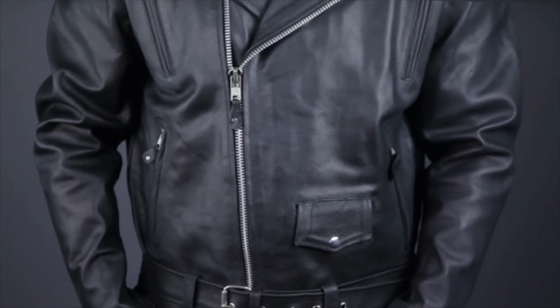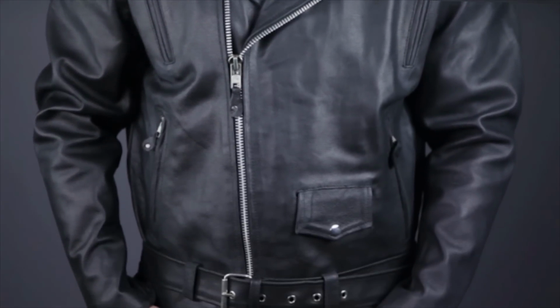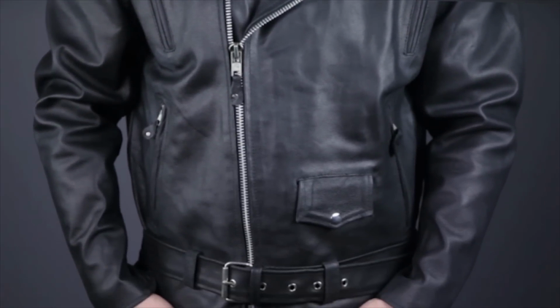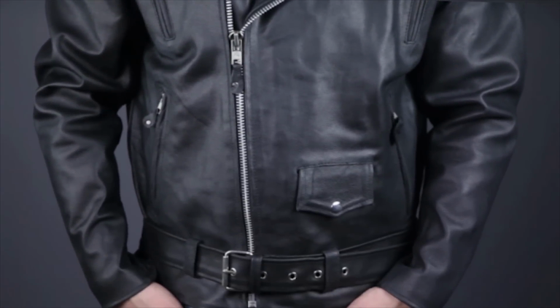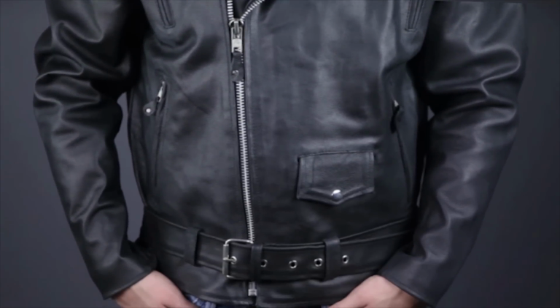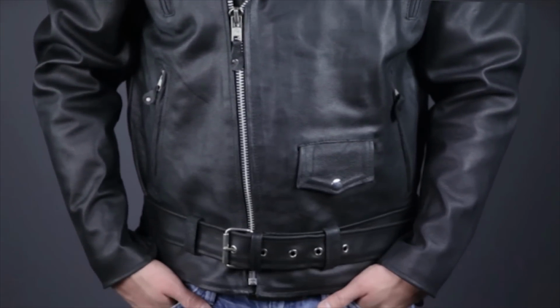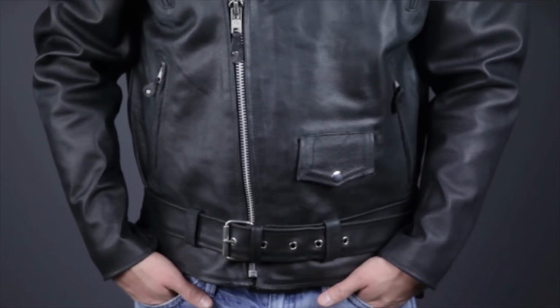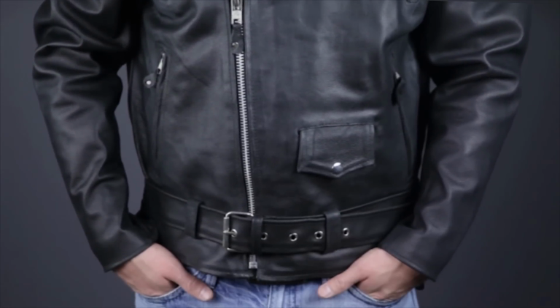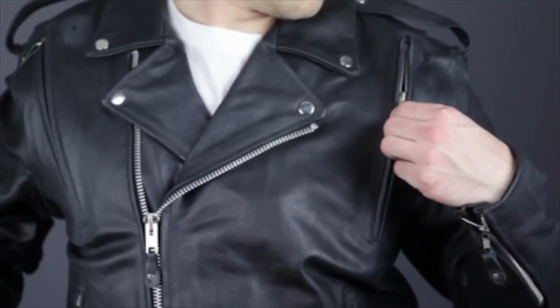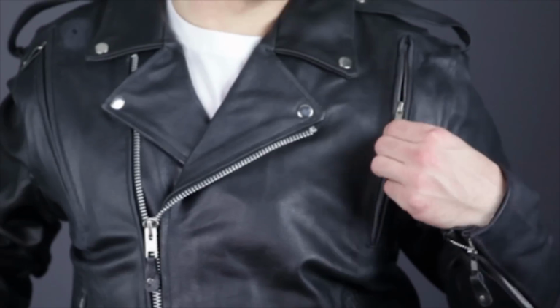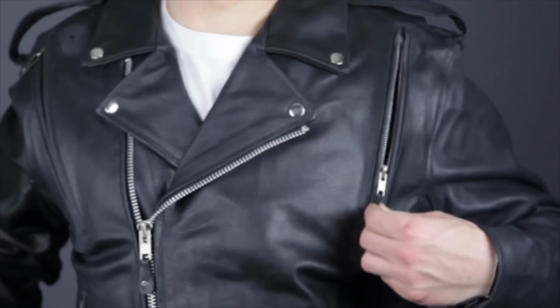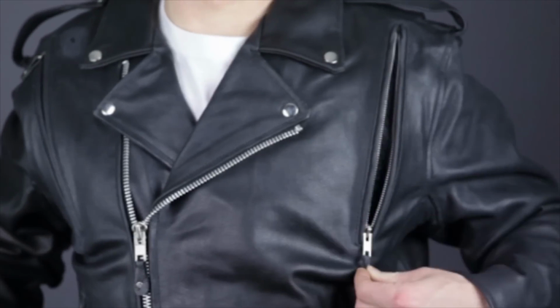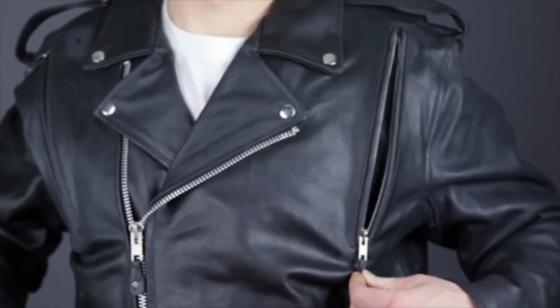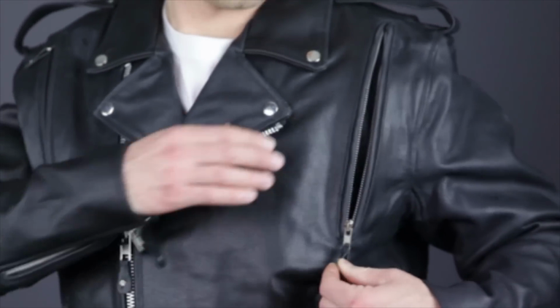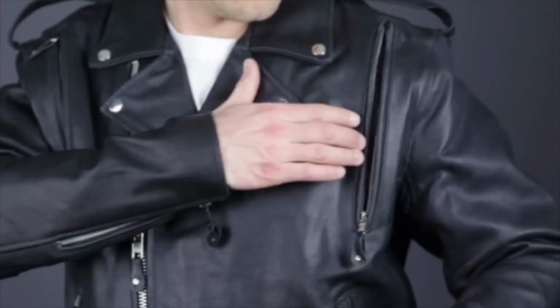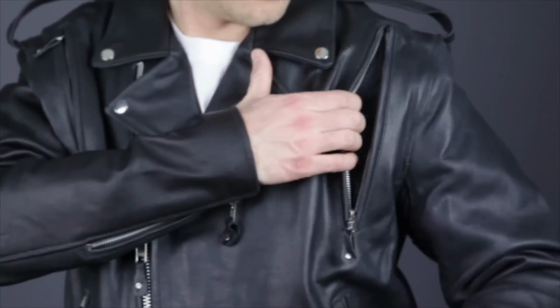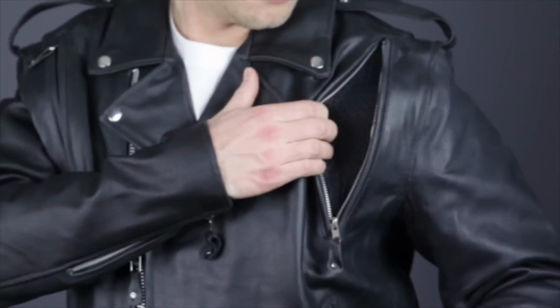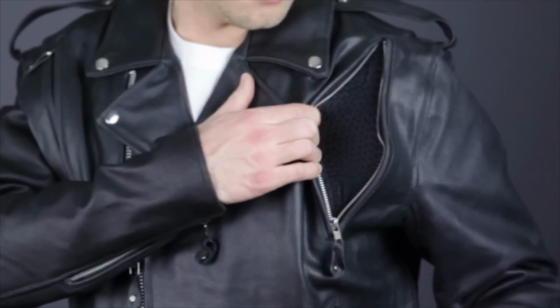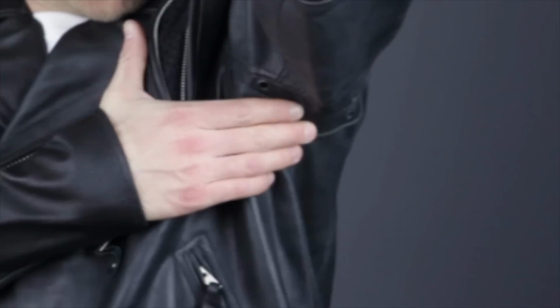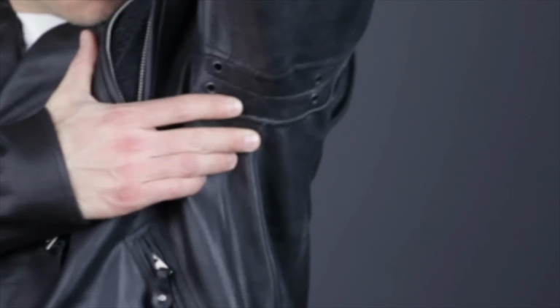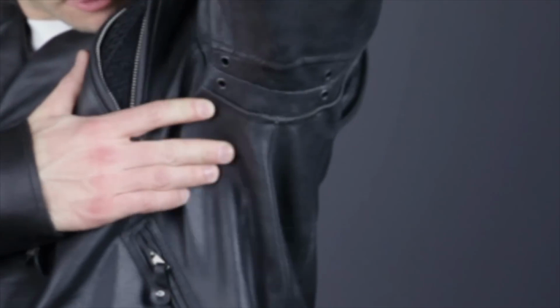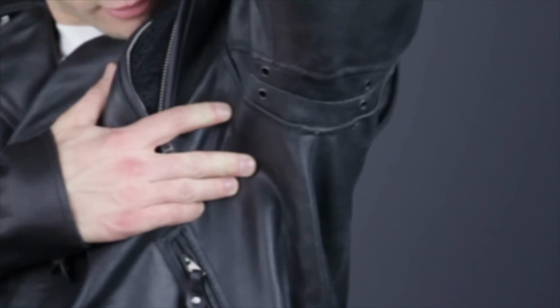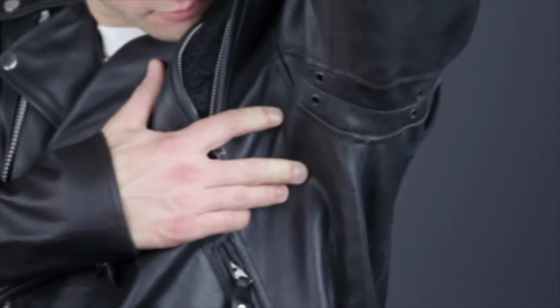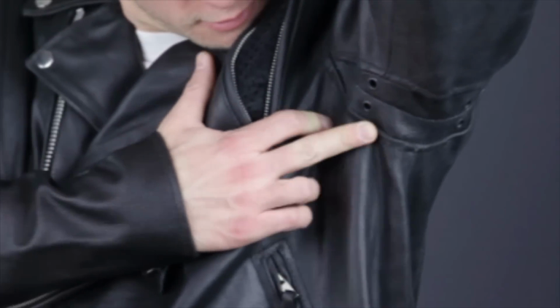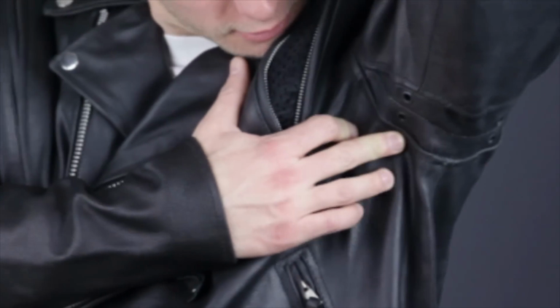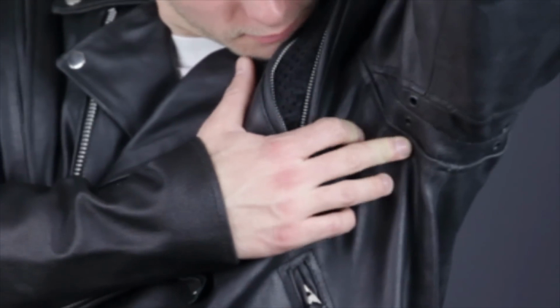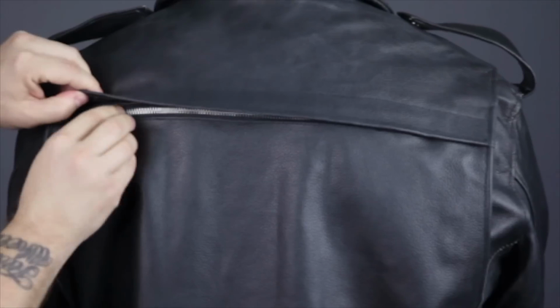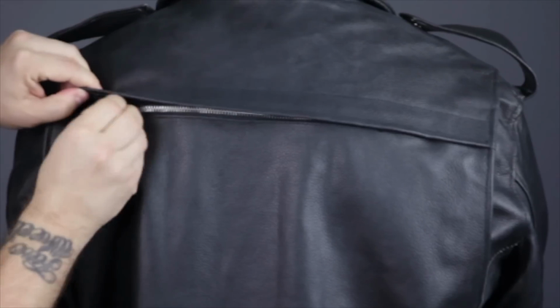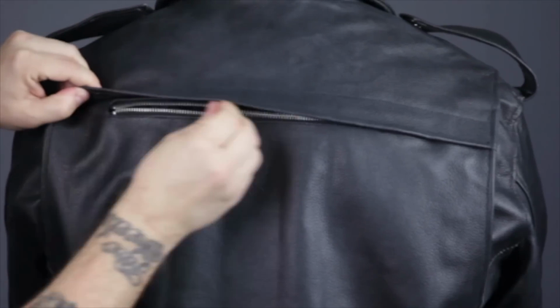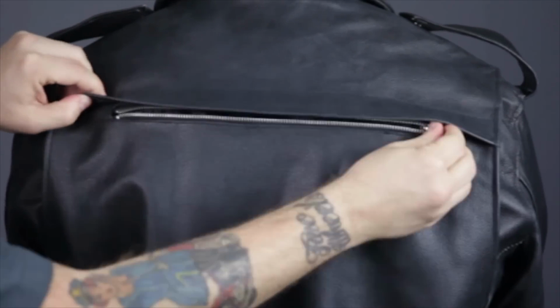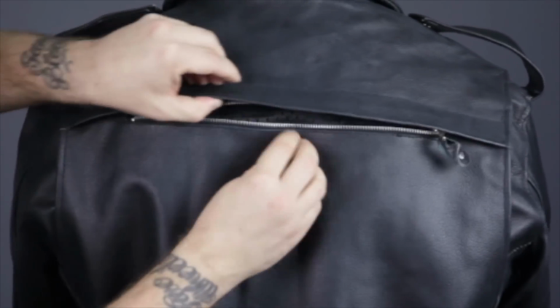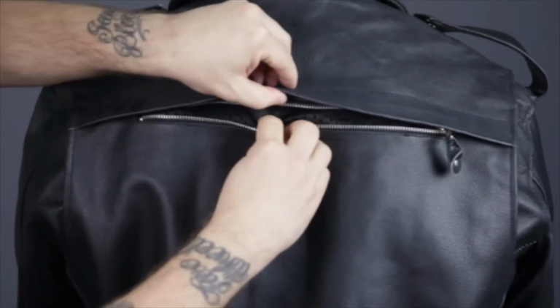Ventilation can be found all over the jacket. There are extra long zippered vents on the chest, grommeted holes in the underarms, and a full width zippered vent across the back.